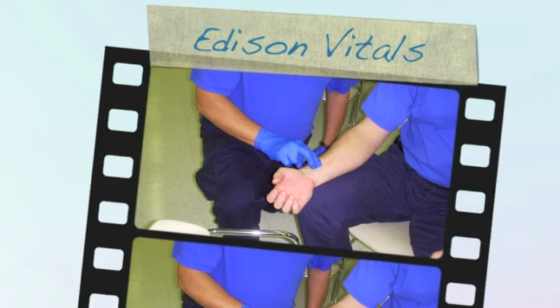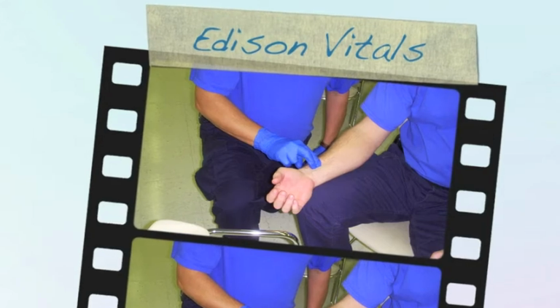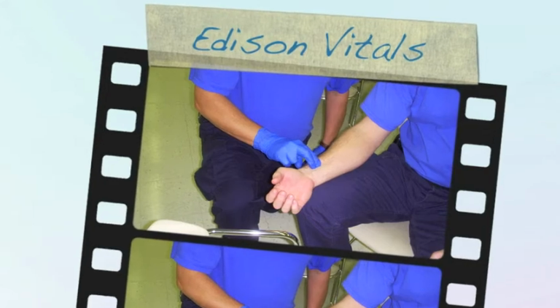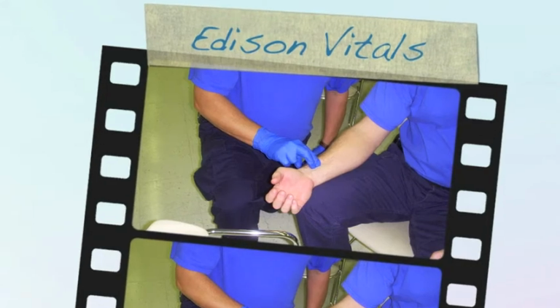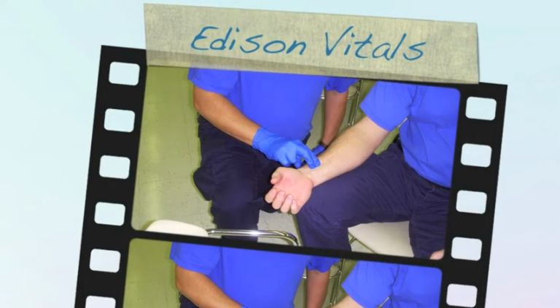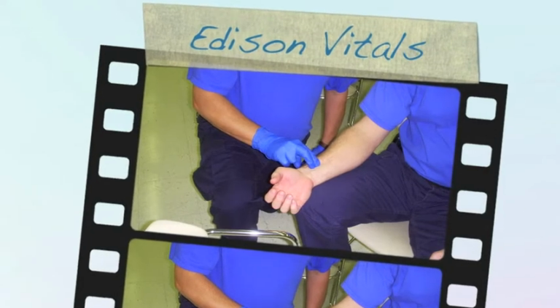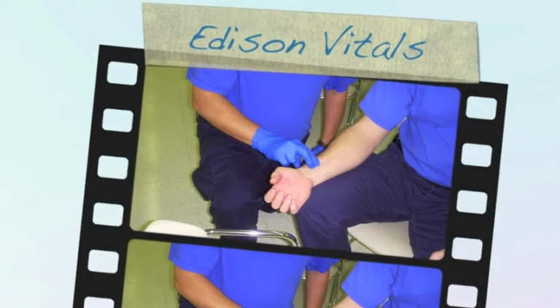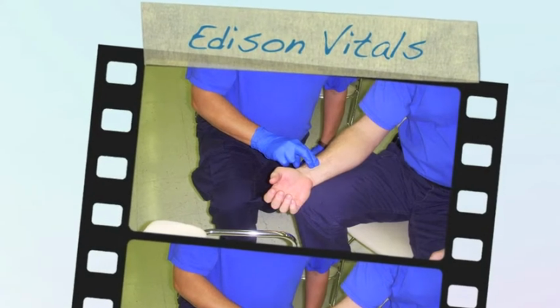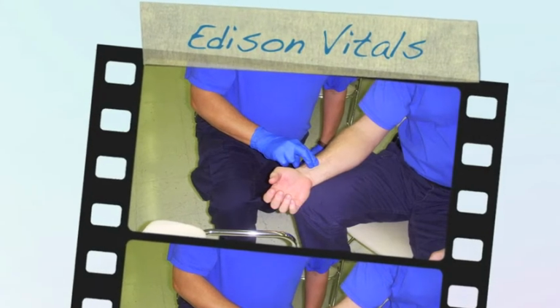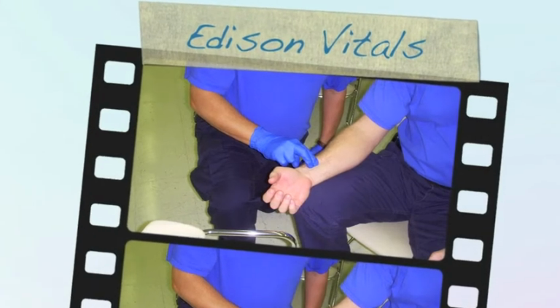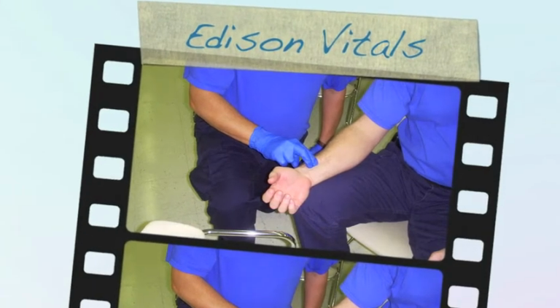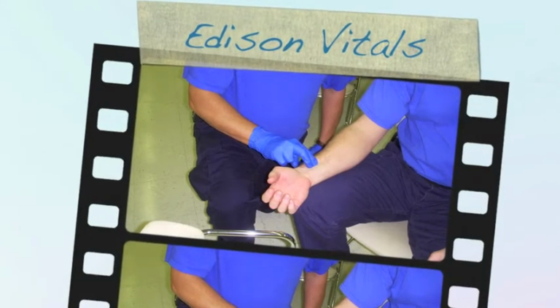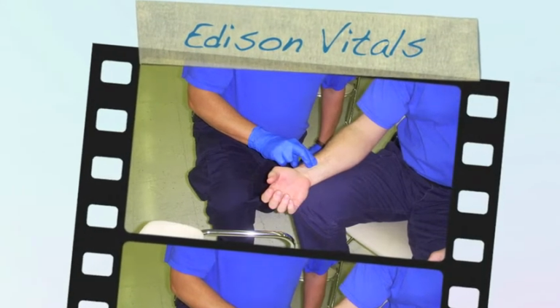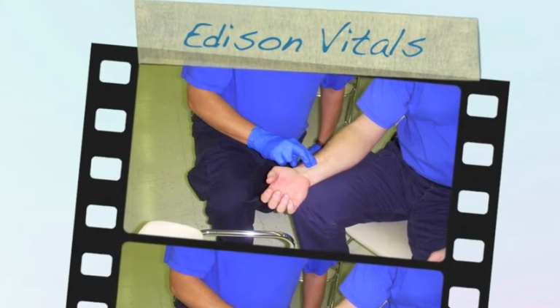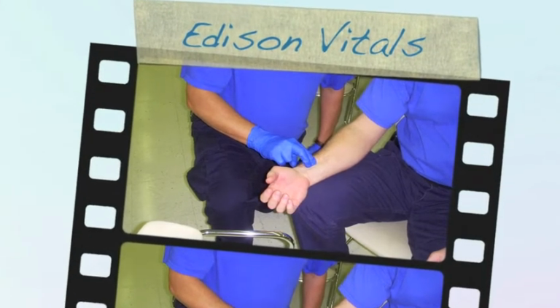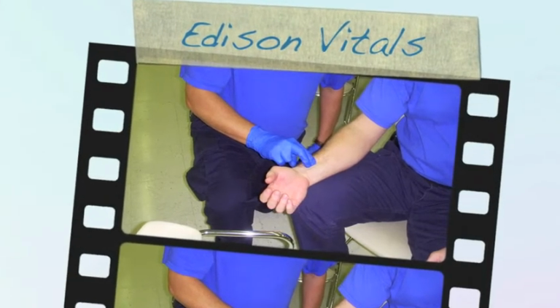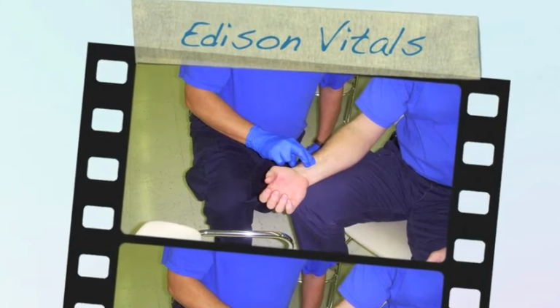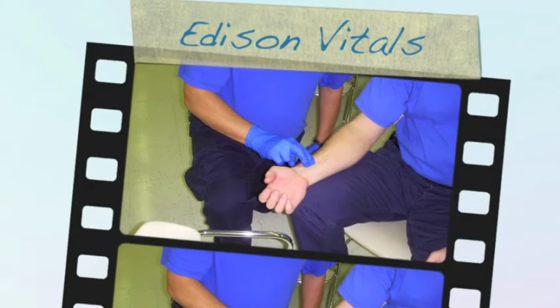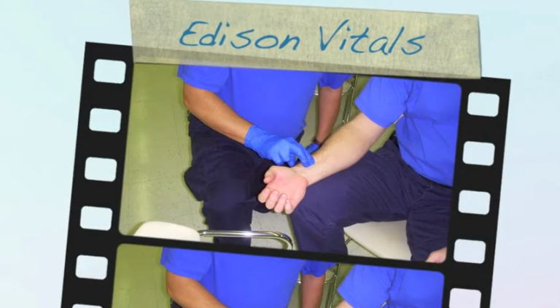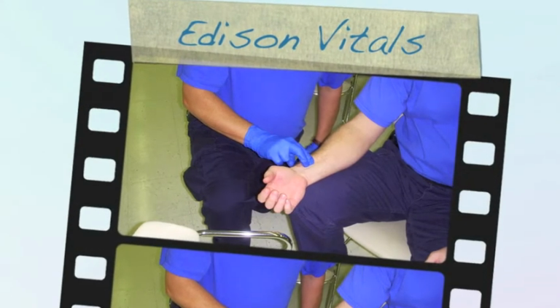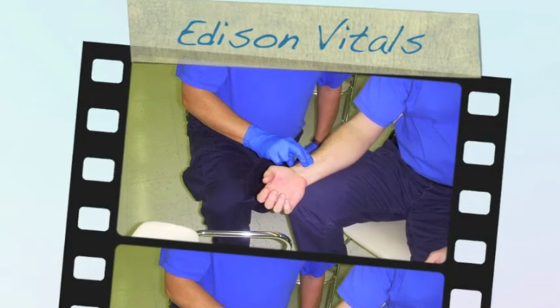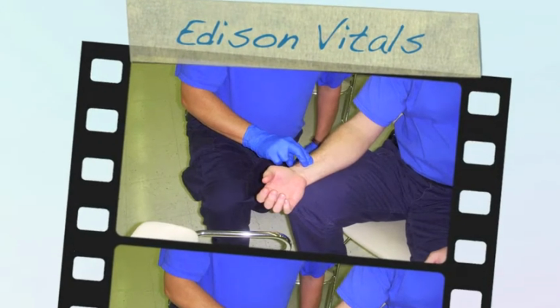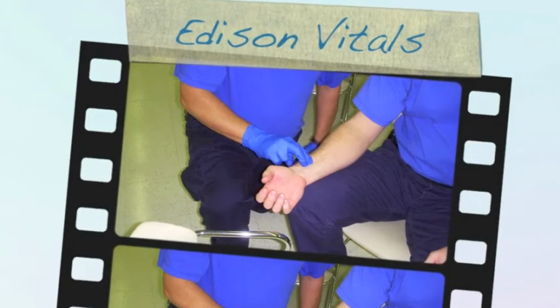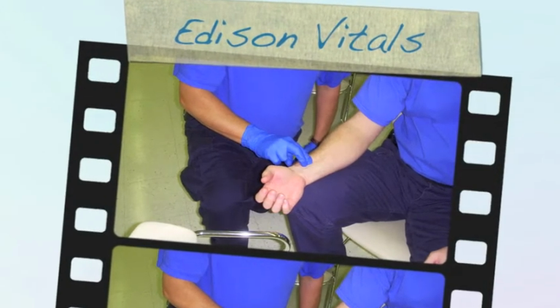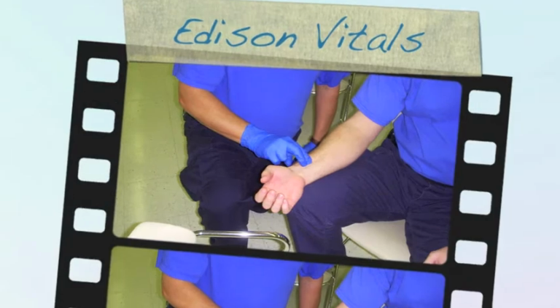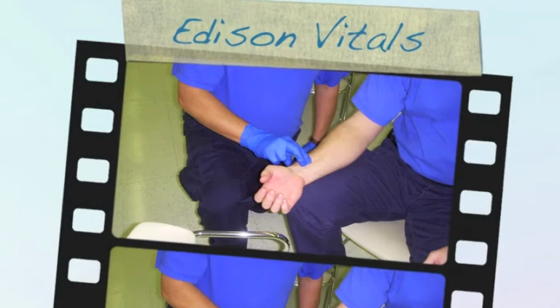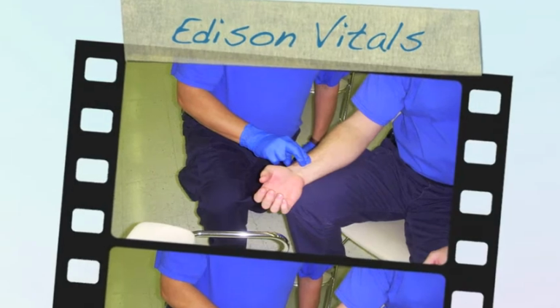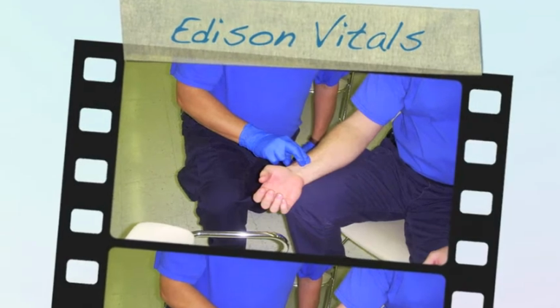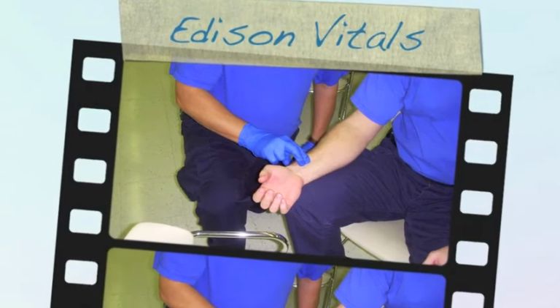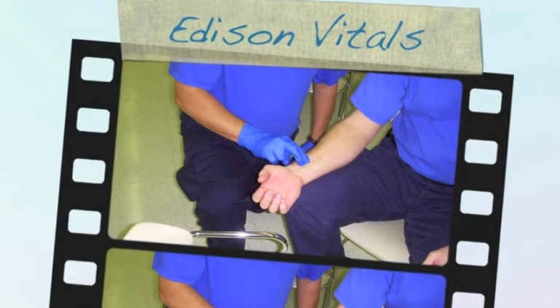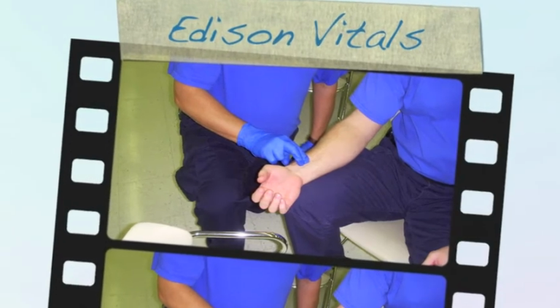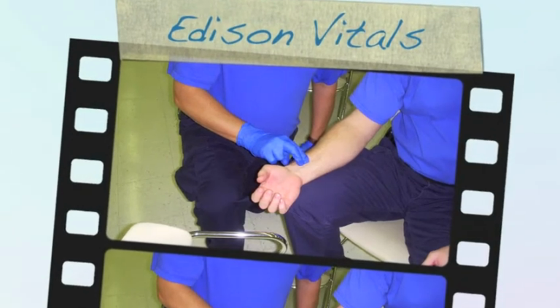To palpate the radial pulse, compress the radial artery against the radius on the thumb side of the wrist.